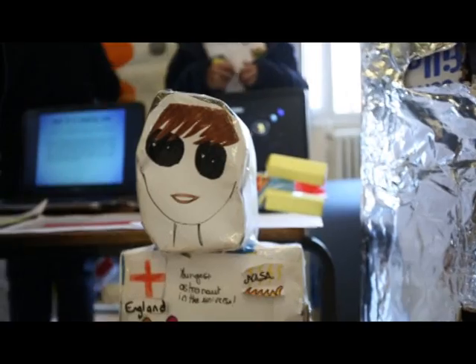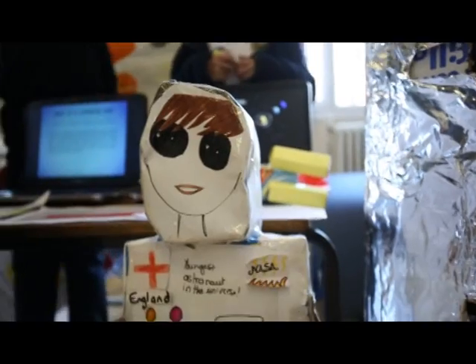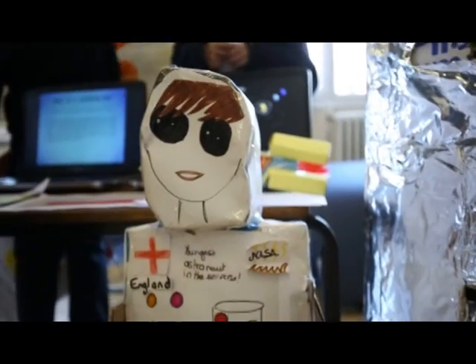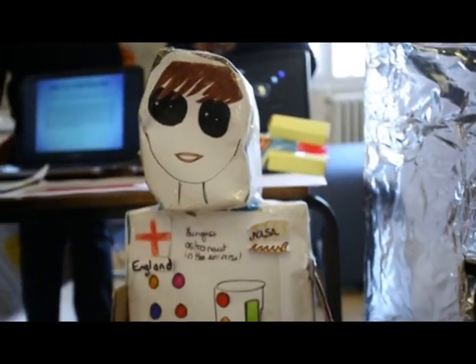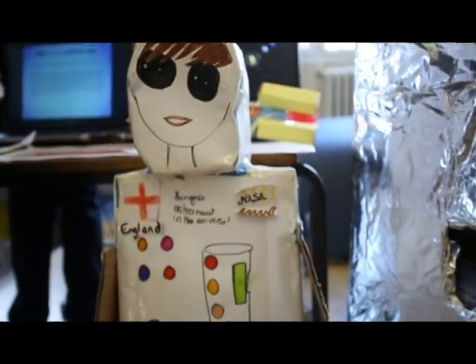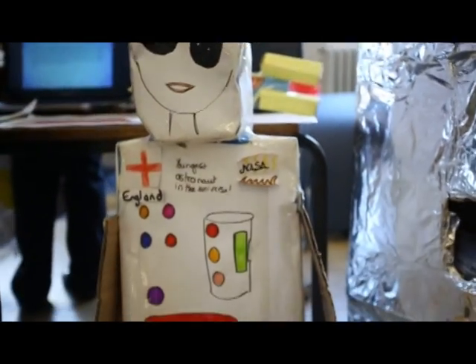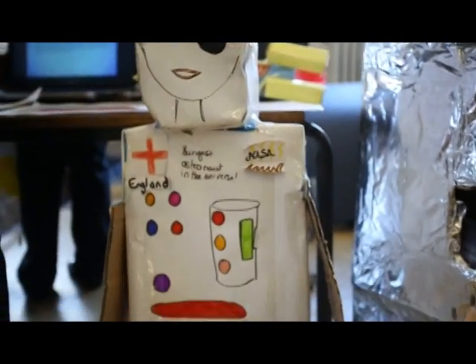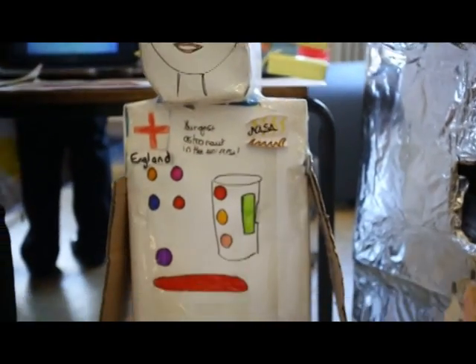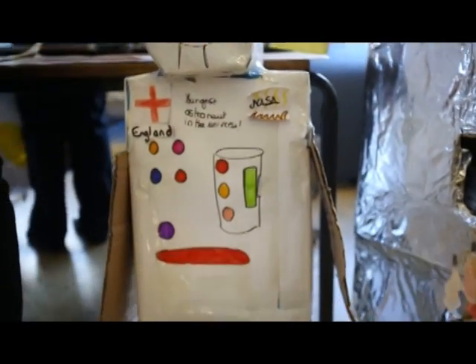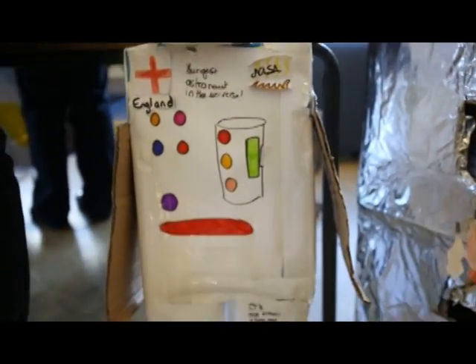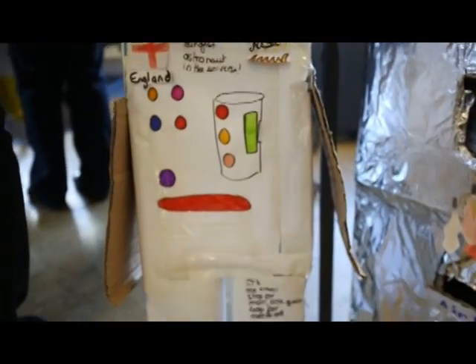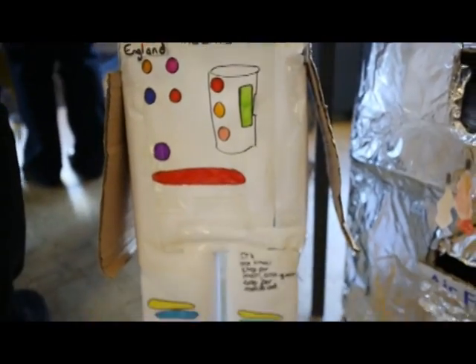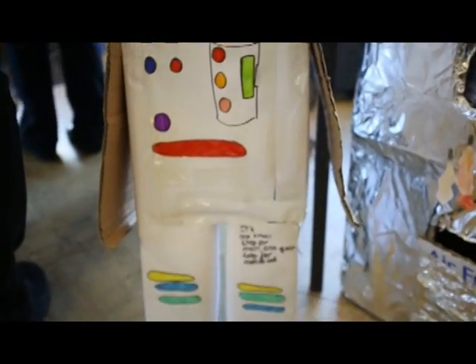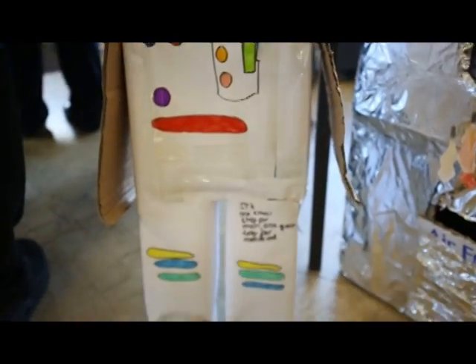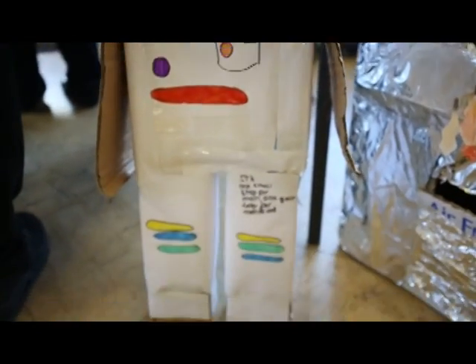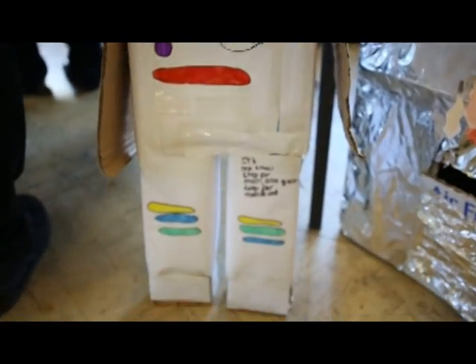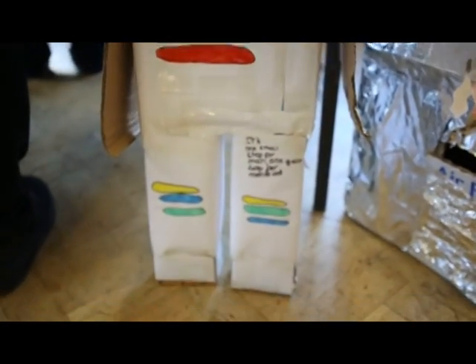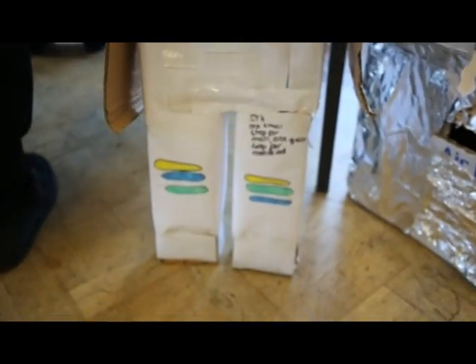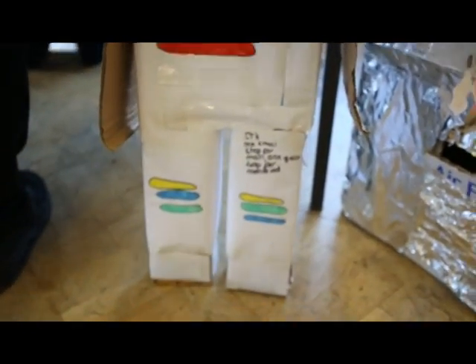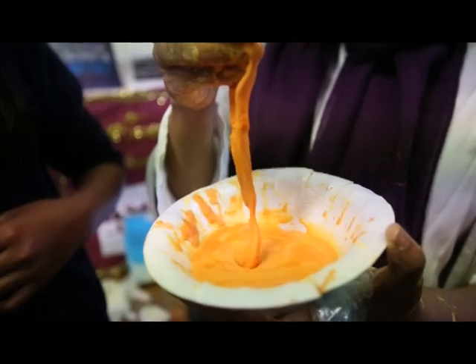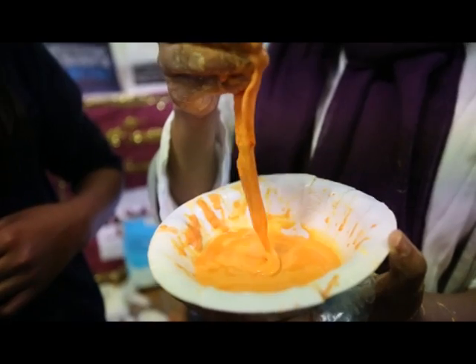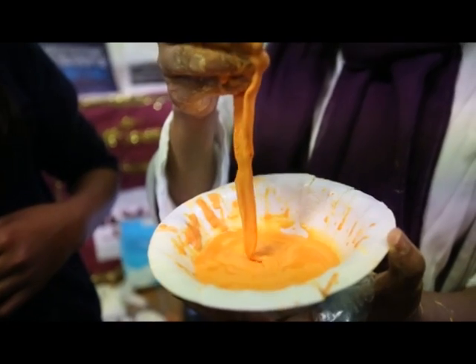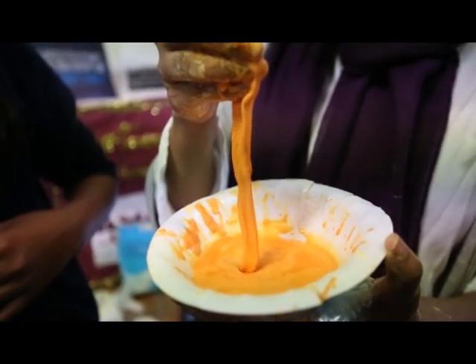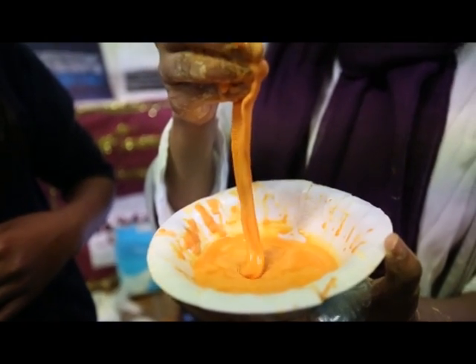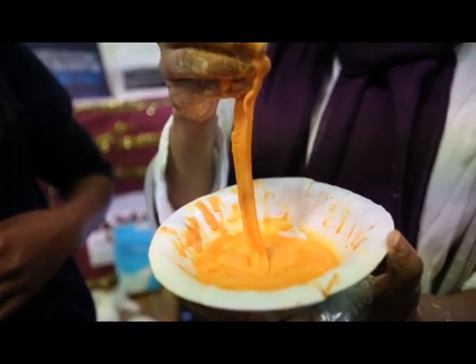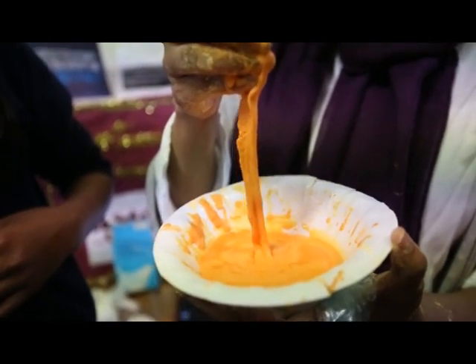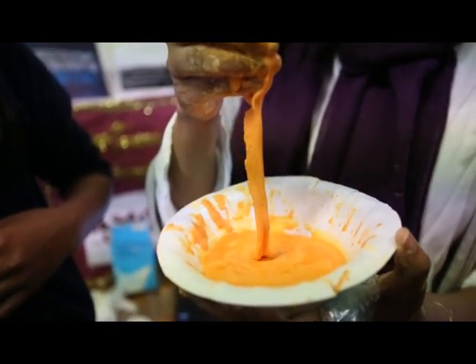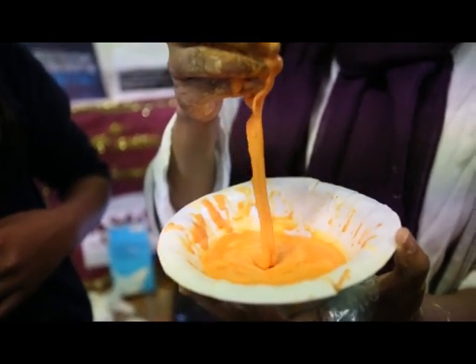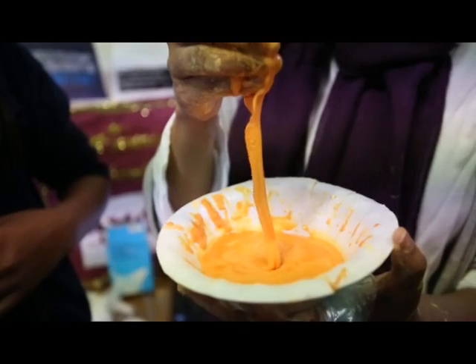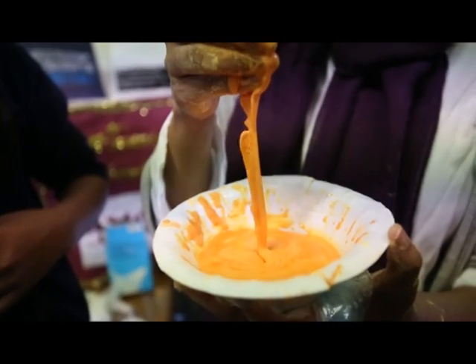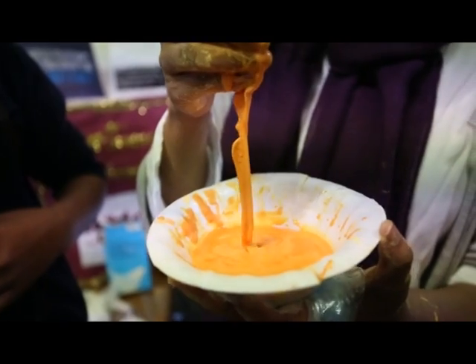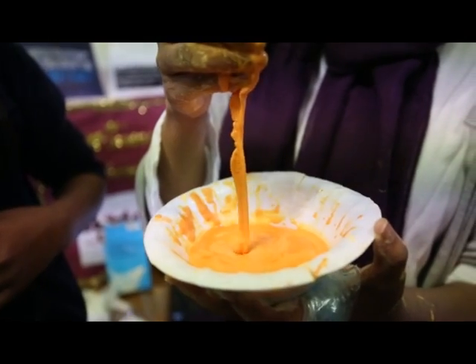Pupils at Geary's Primary School in Gants Hill took part in a science fair to demonstrate different experiments they had learnt.